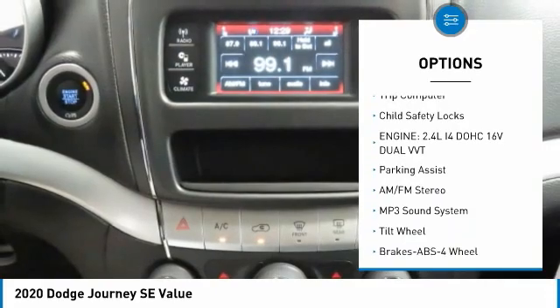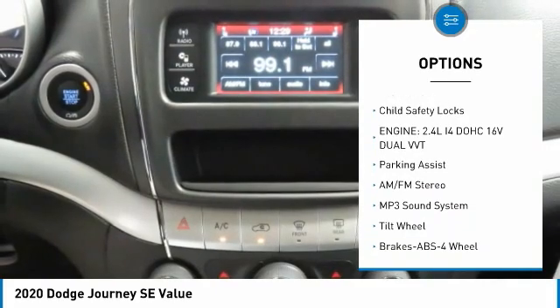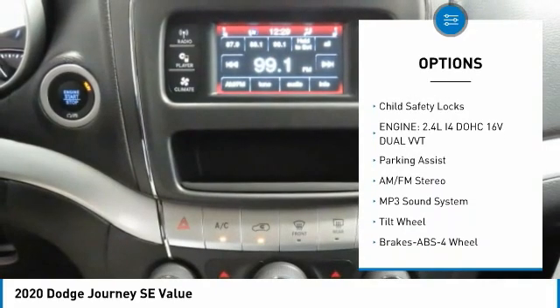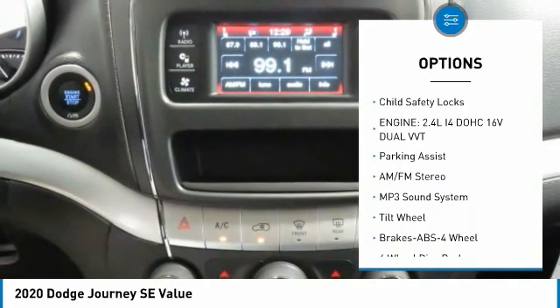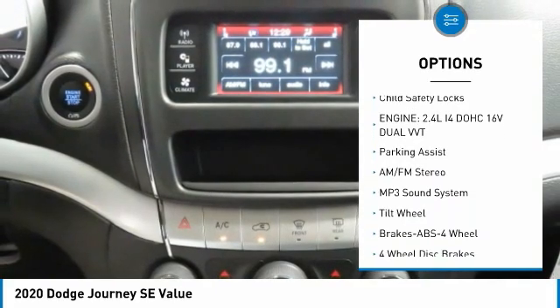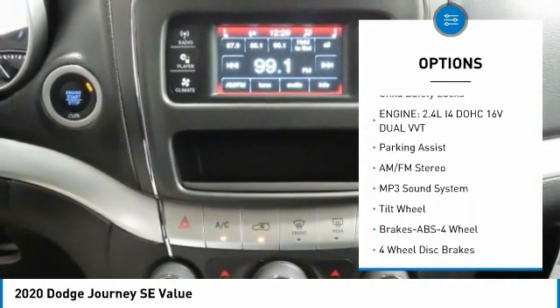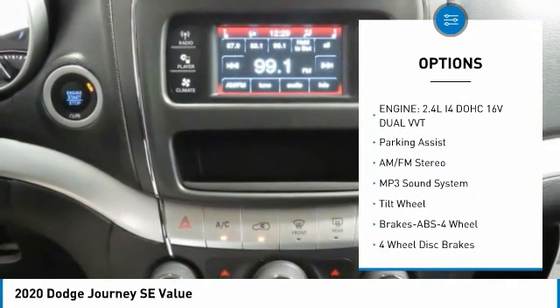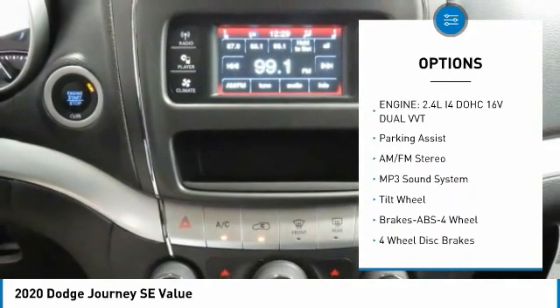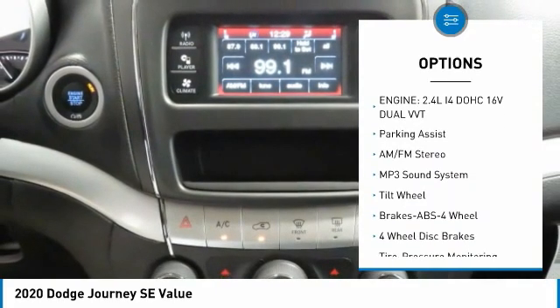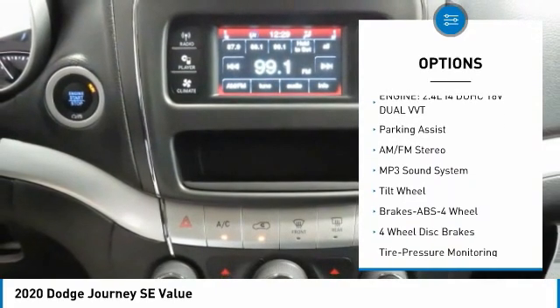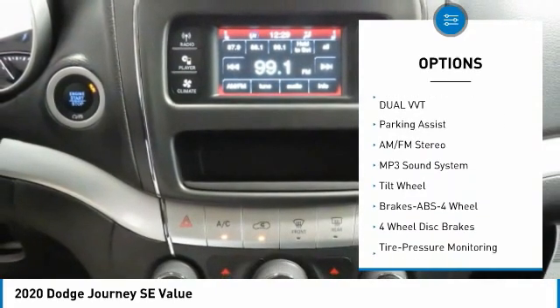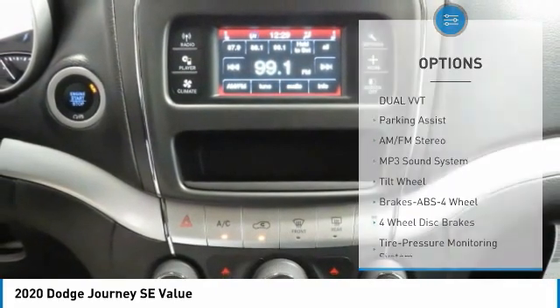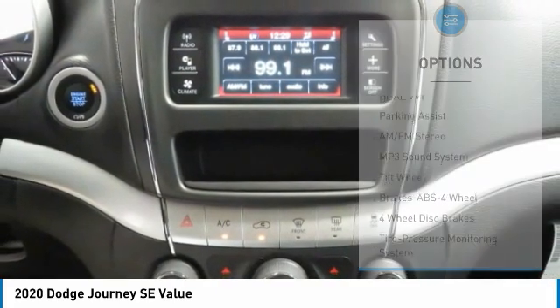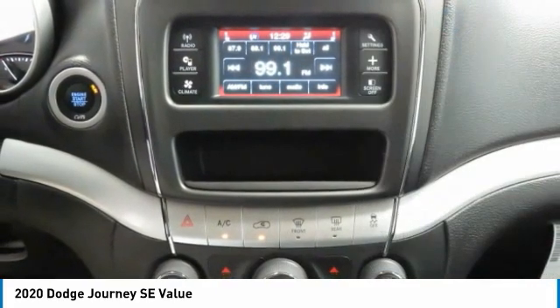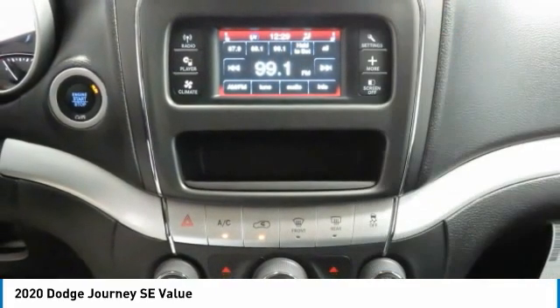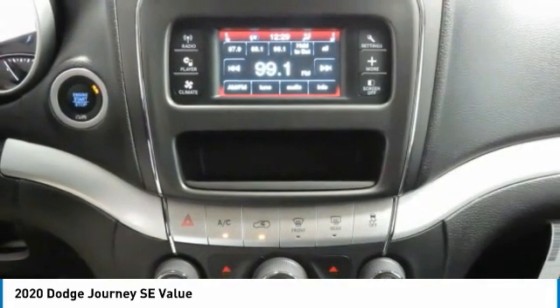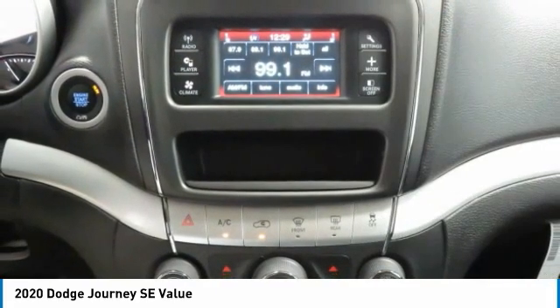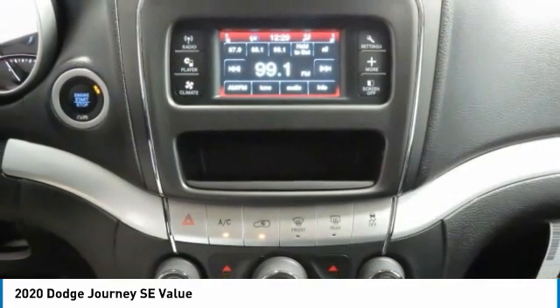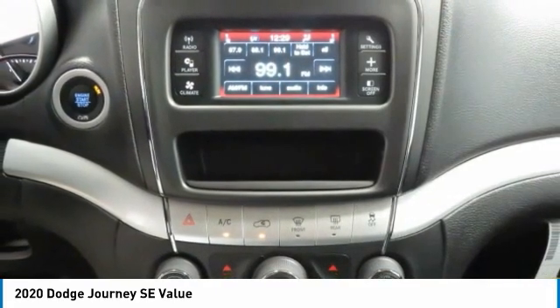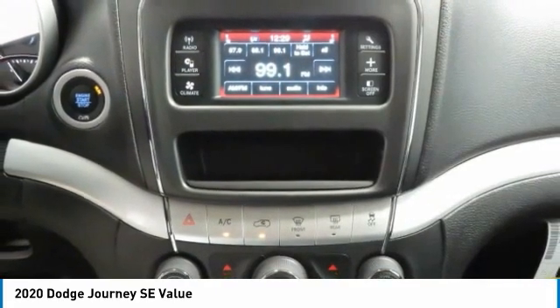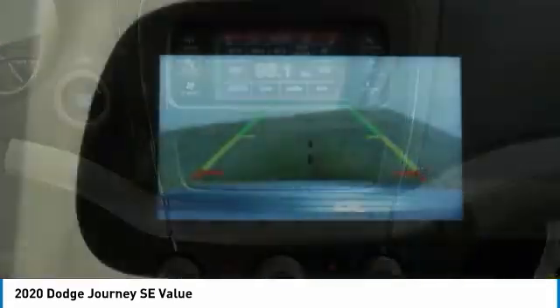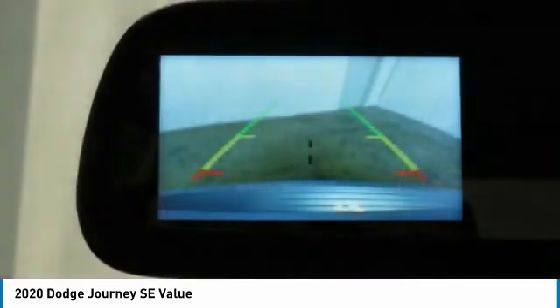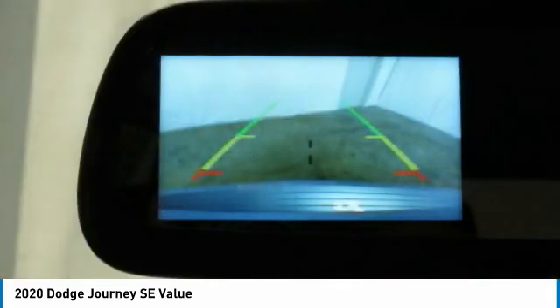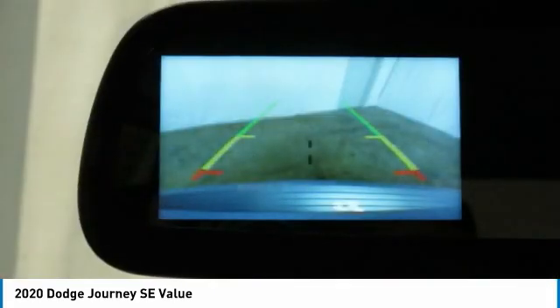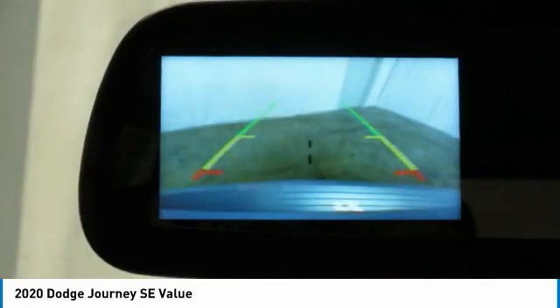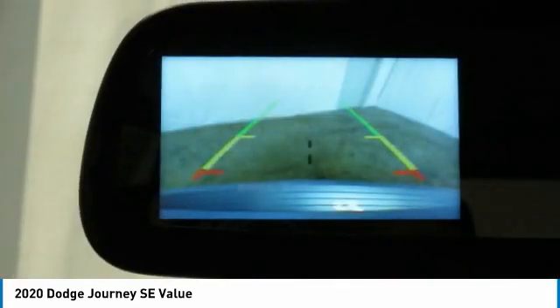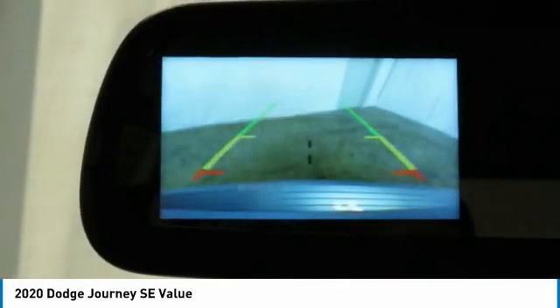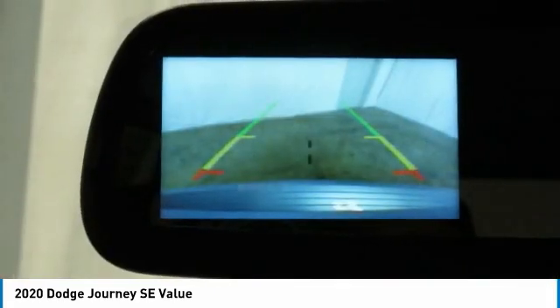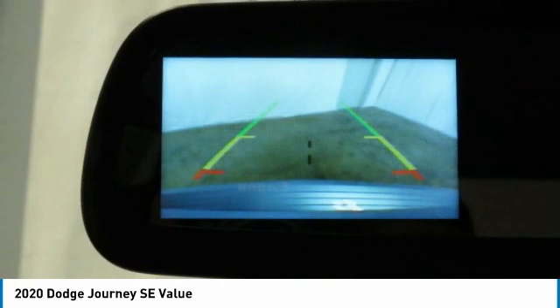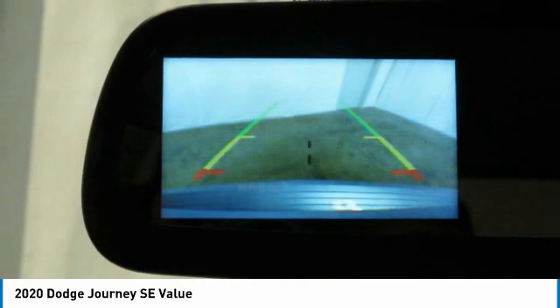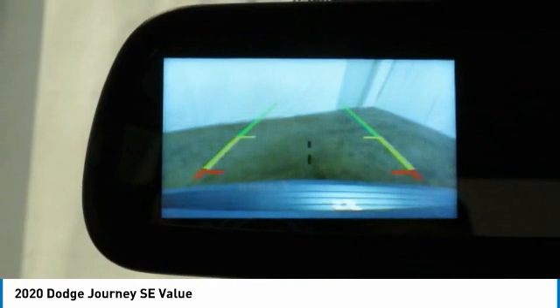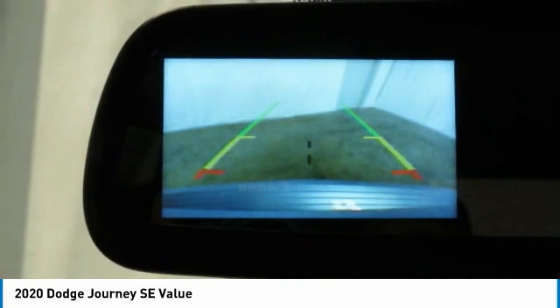FWD, headlights auto off, cruise control, trip computer, child safety locks.